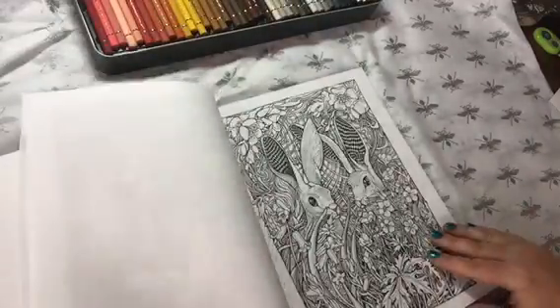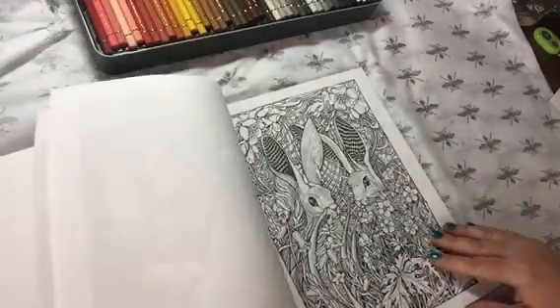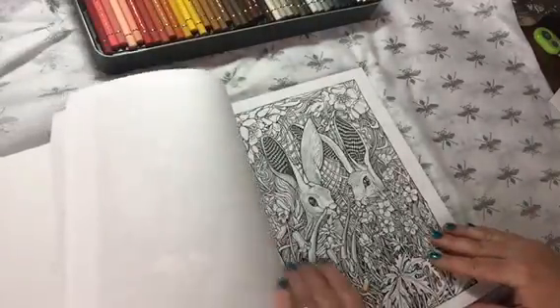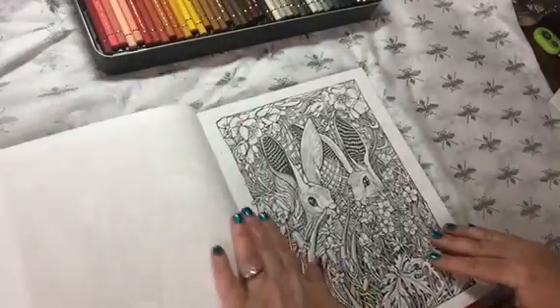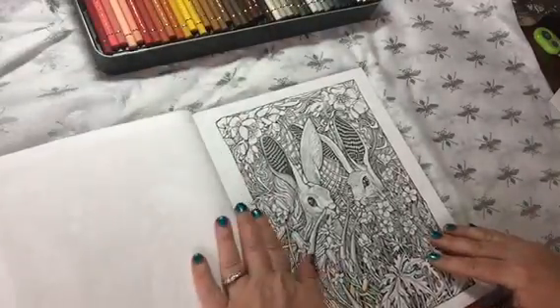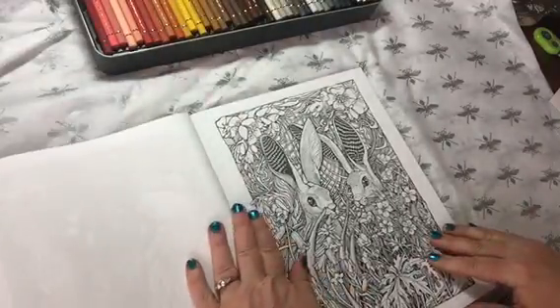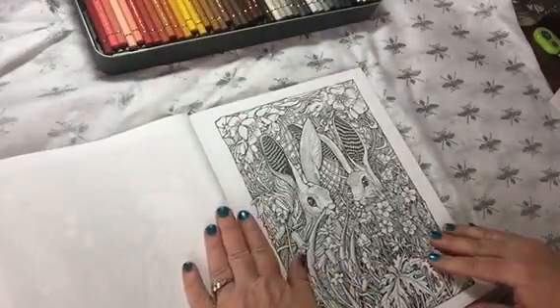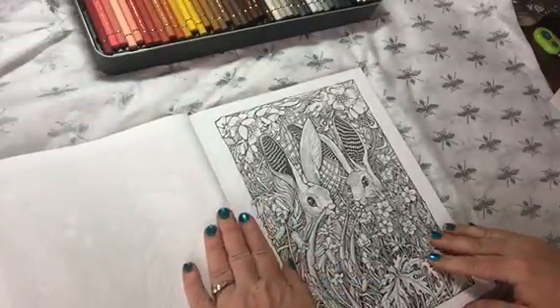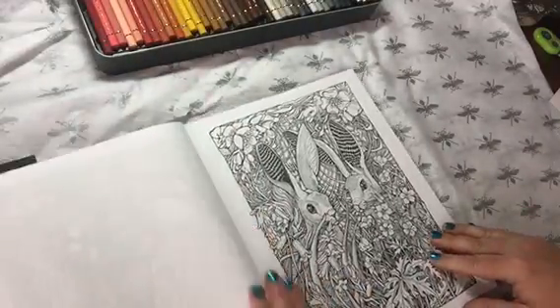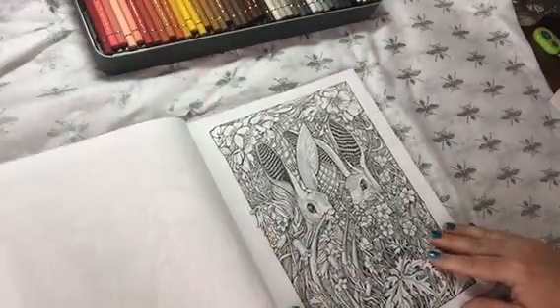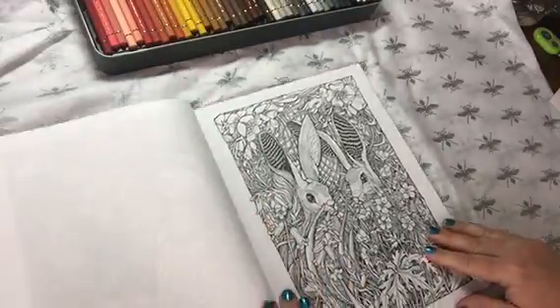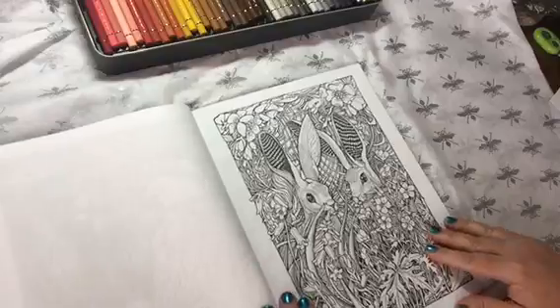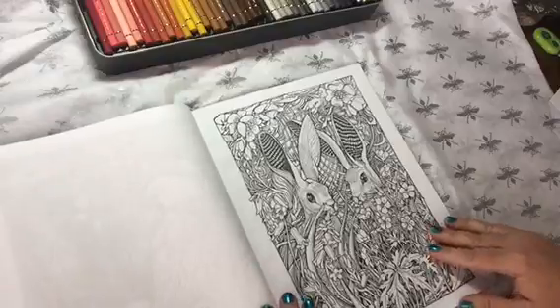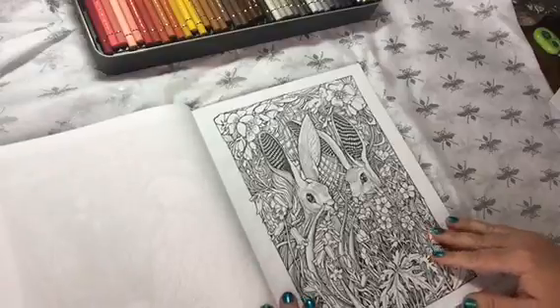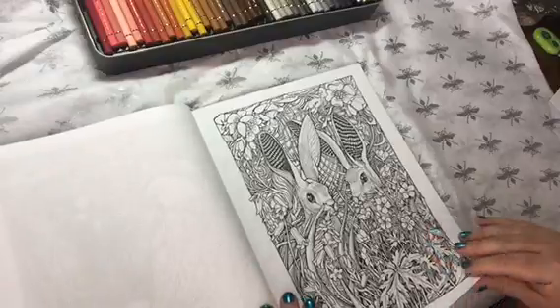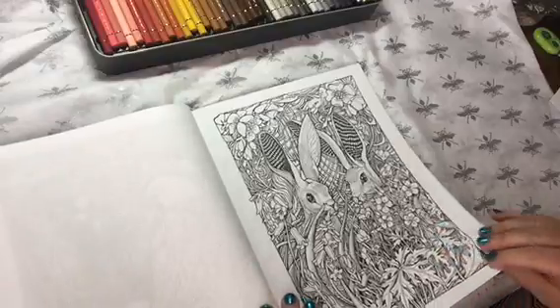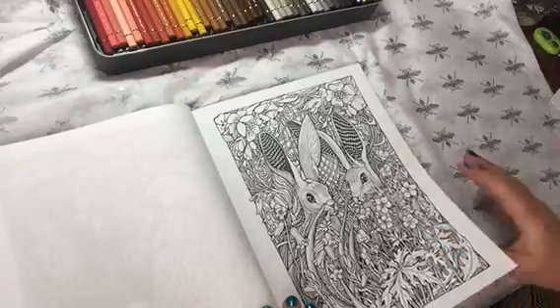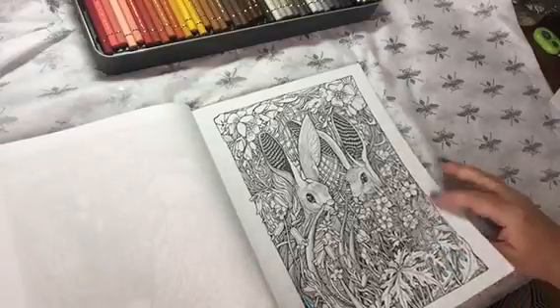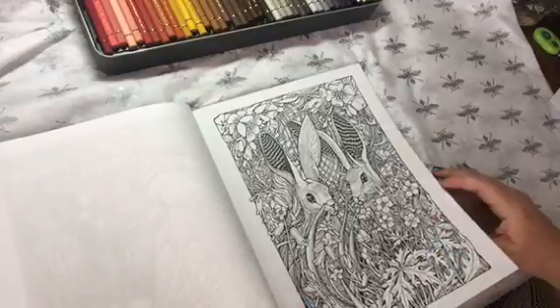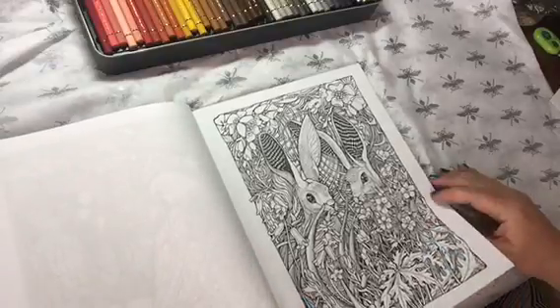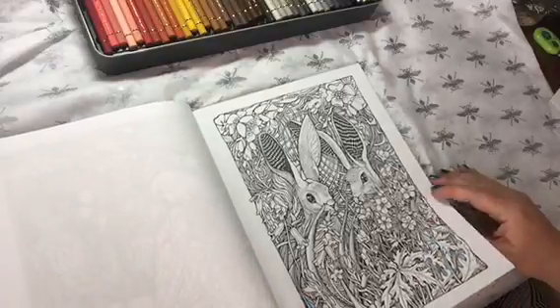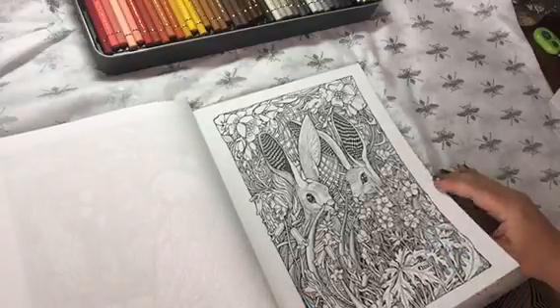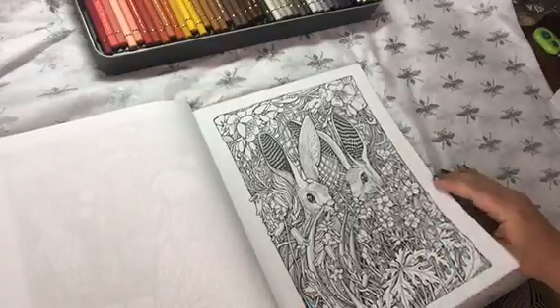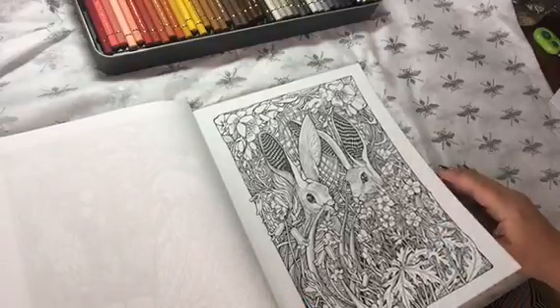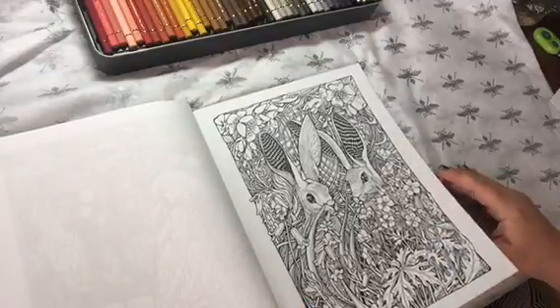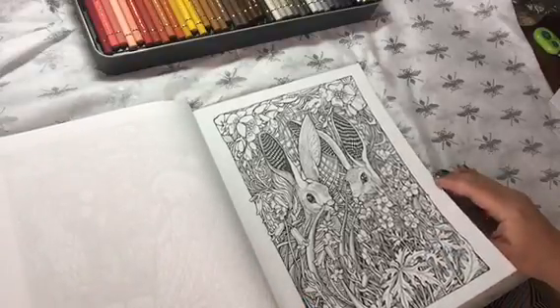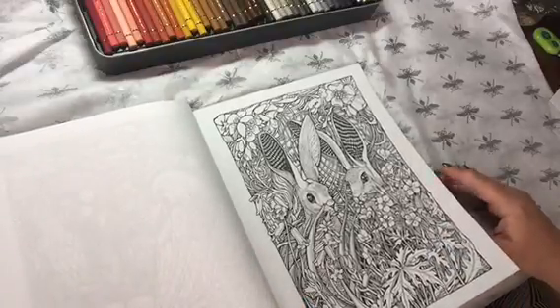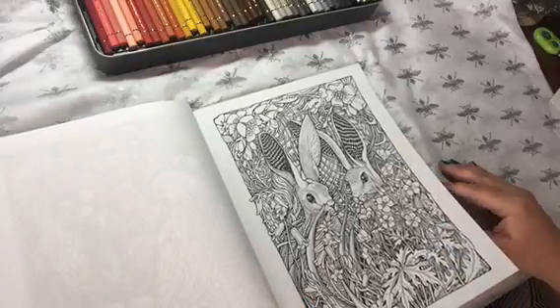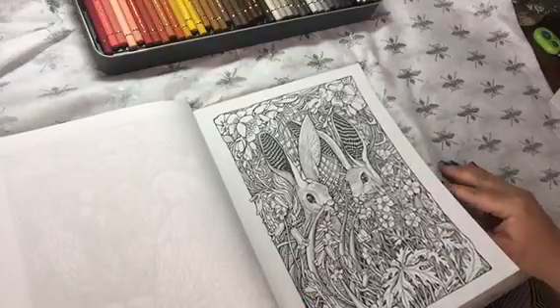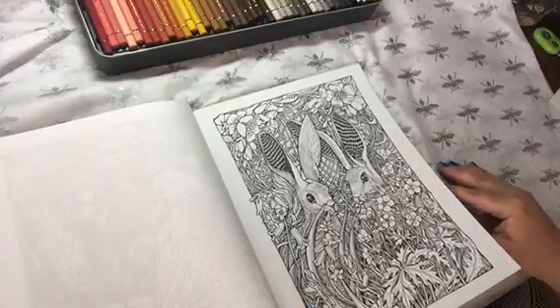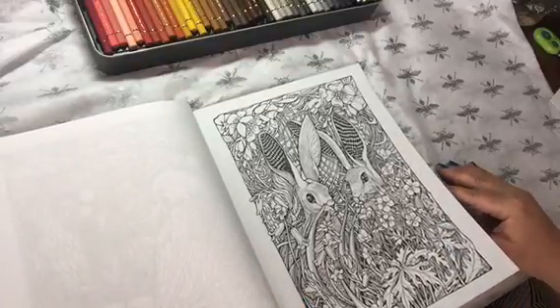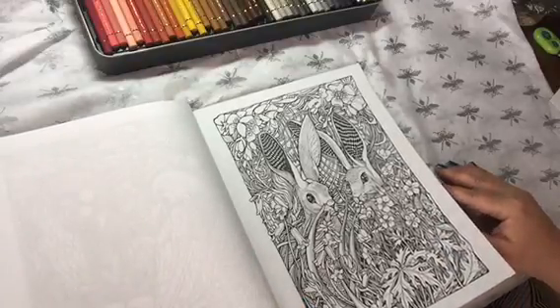If you don't like the paper, no problem. Copy it to cardstock or to nice artist paper in your copier.